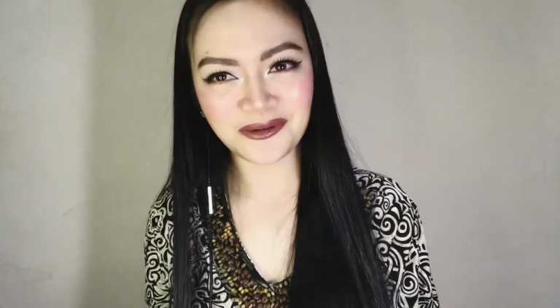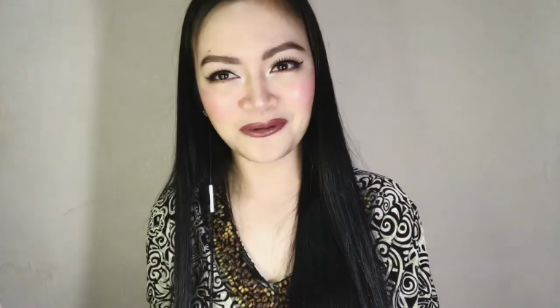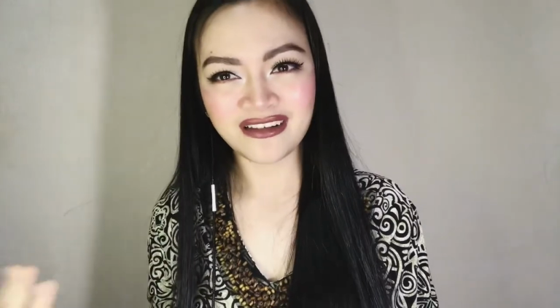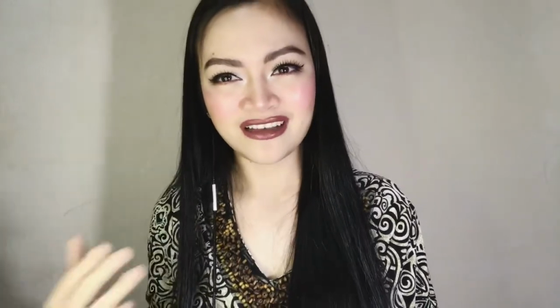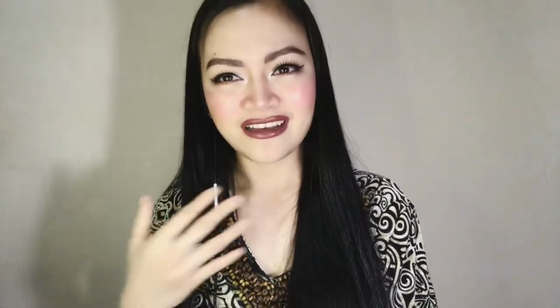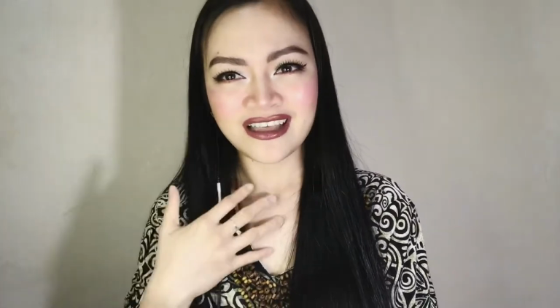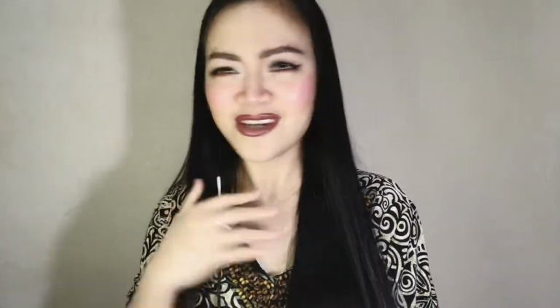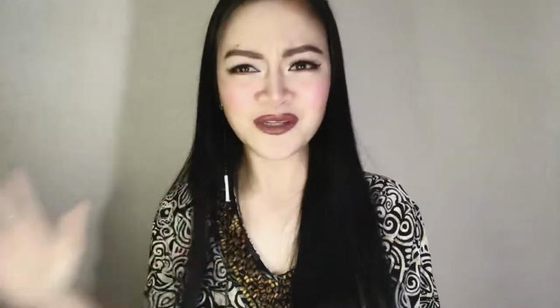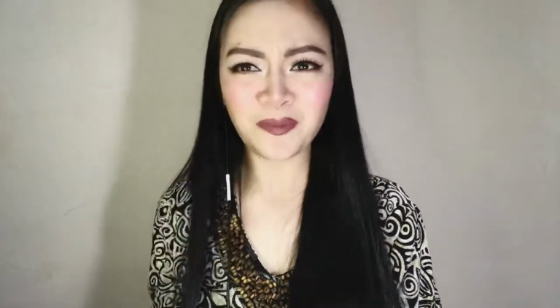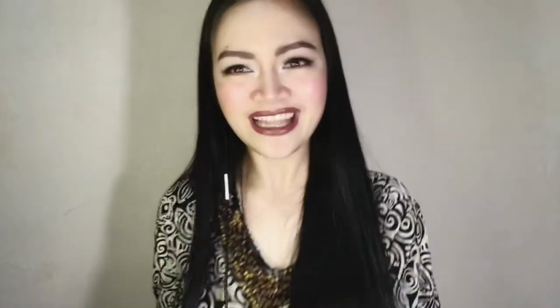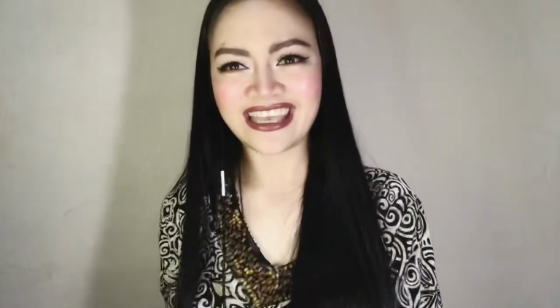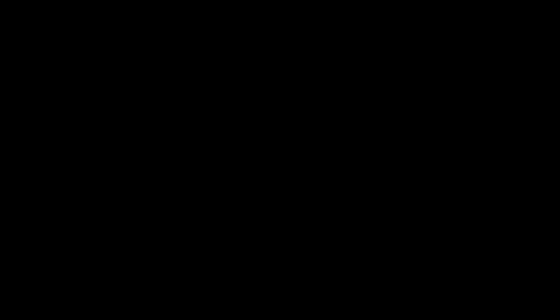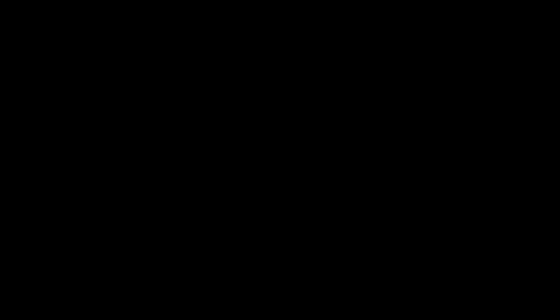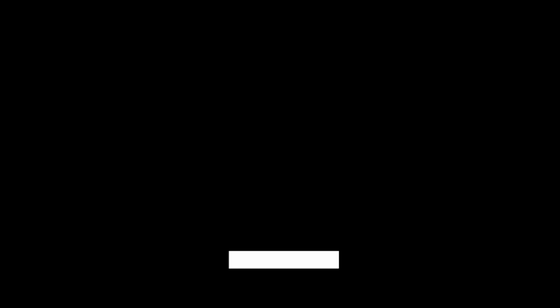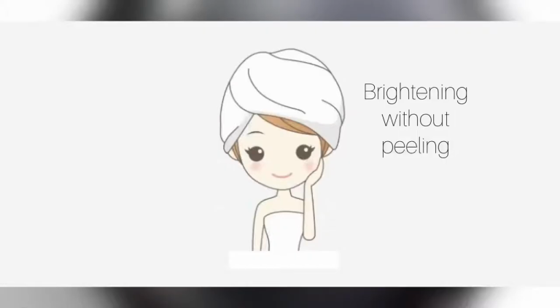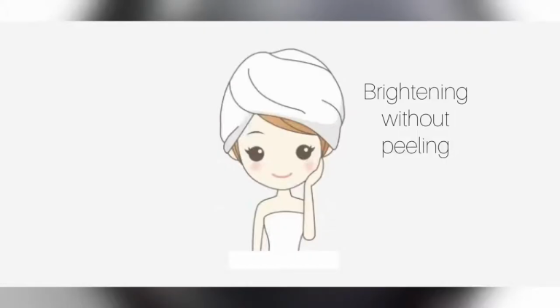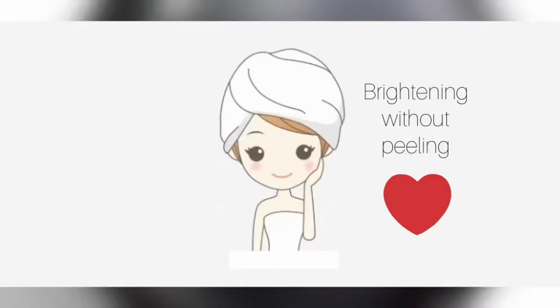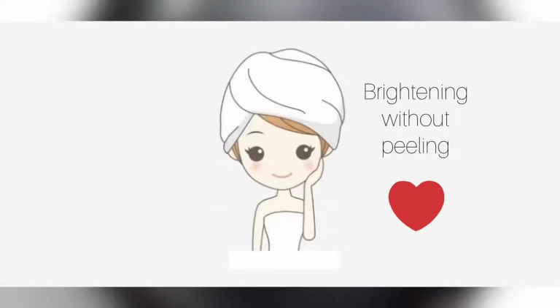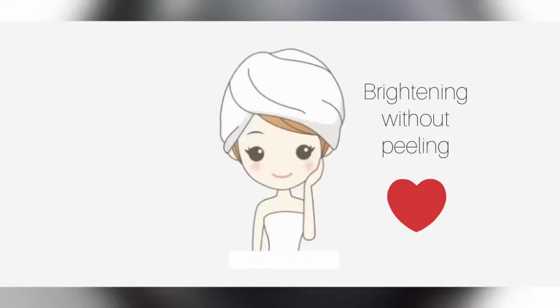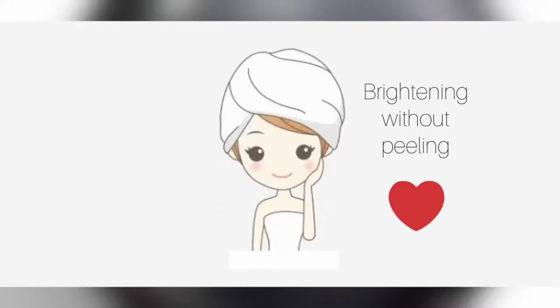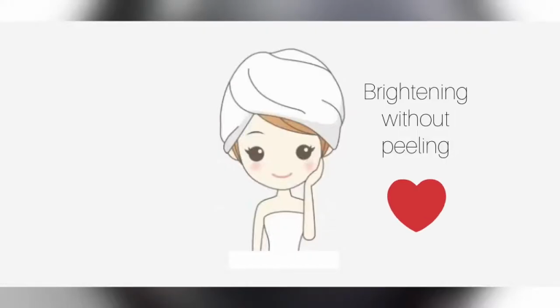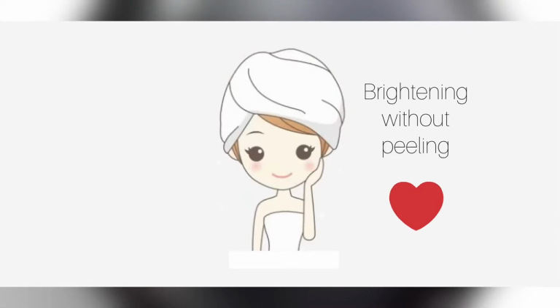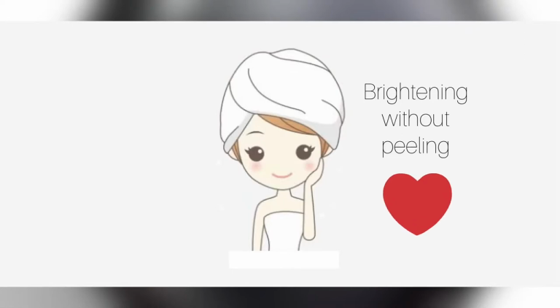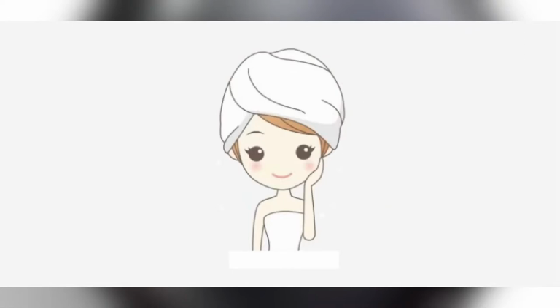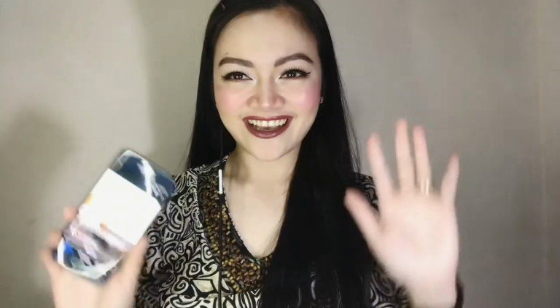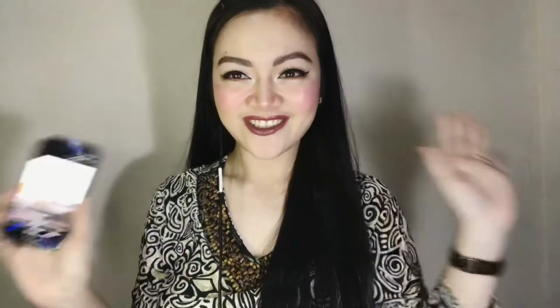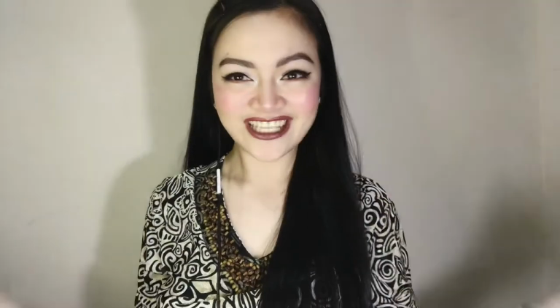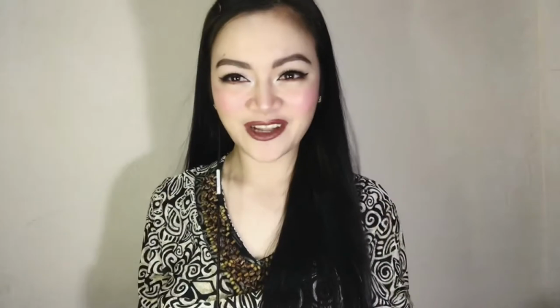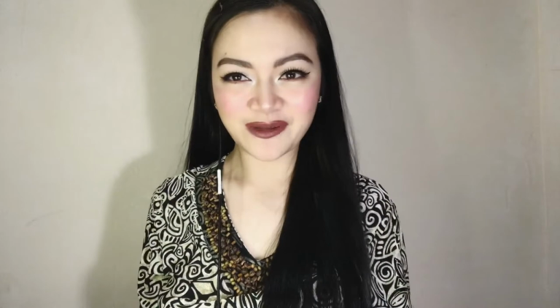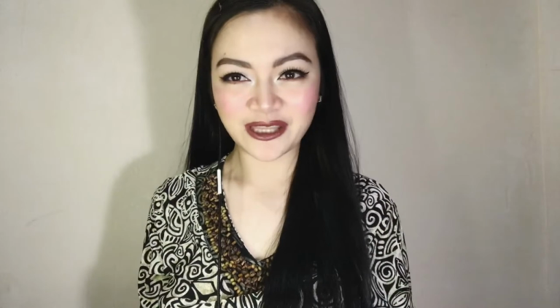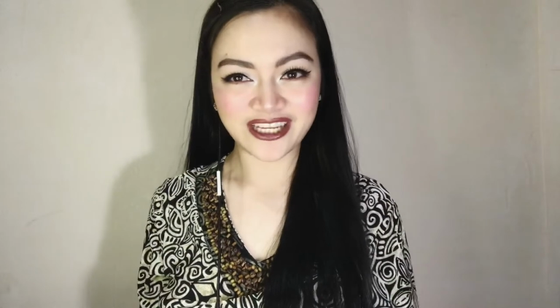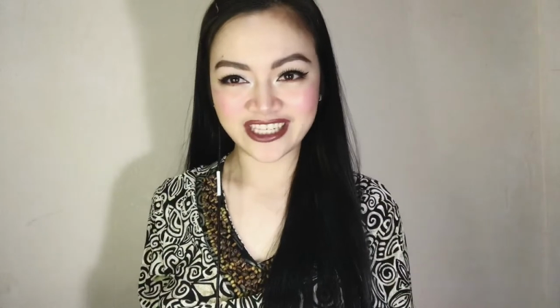So, there is no peeling. Let's talk about the ingredients.